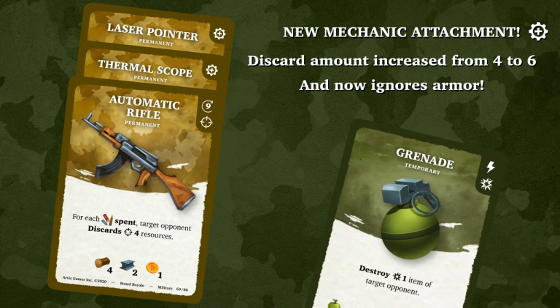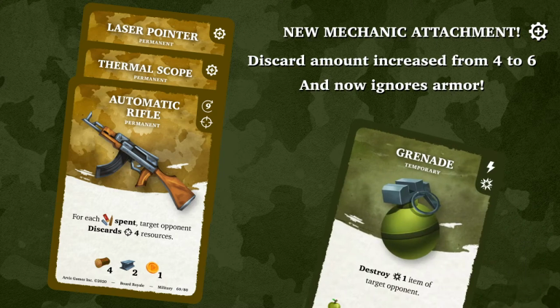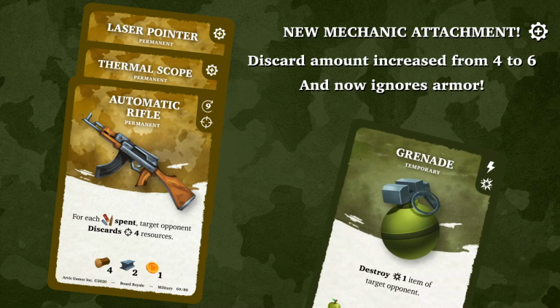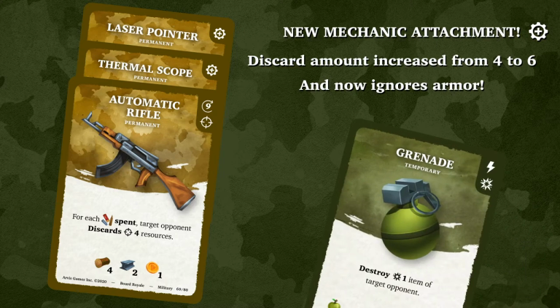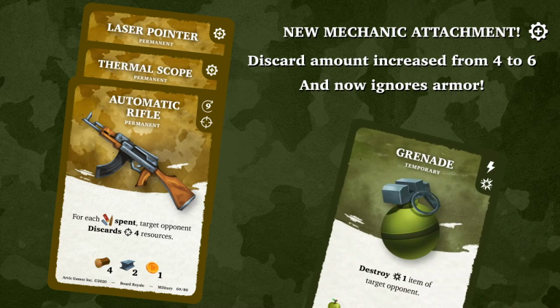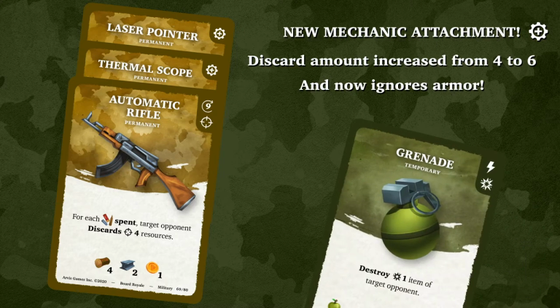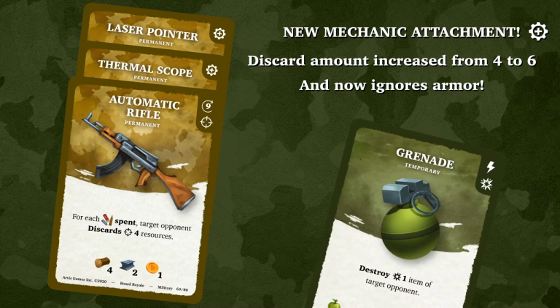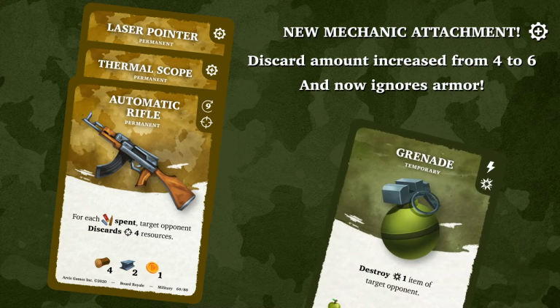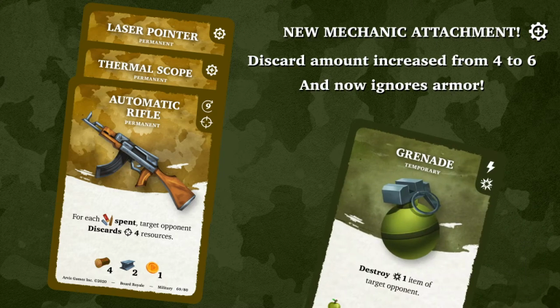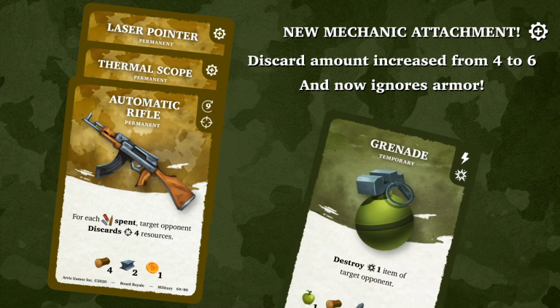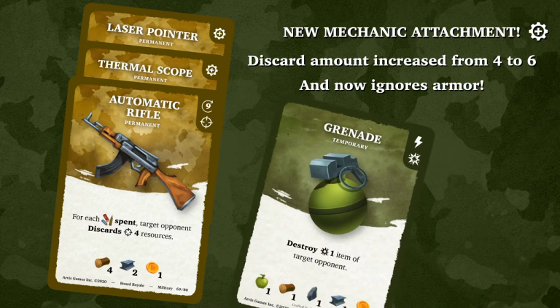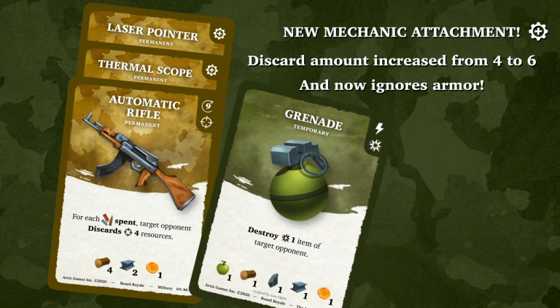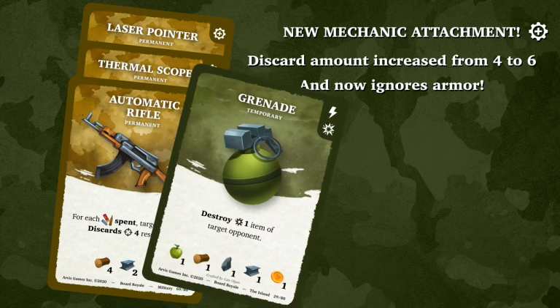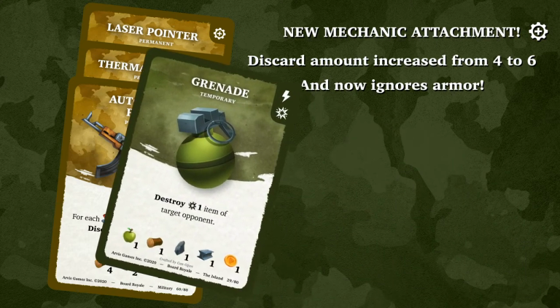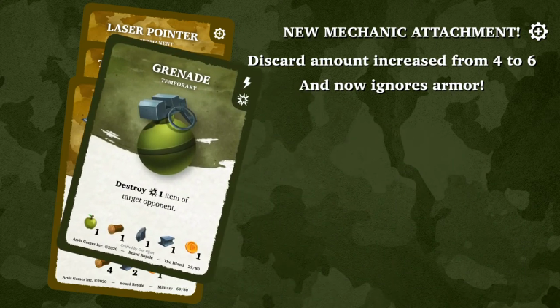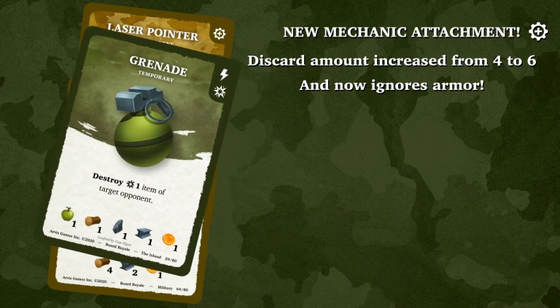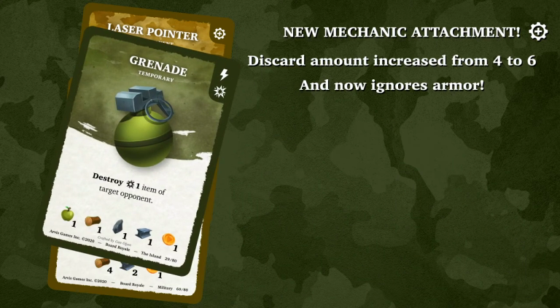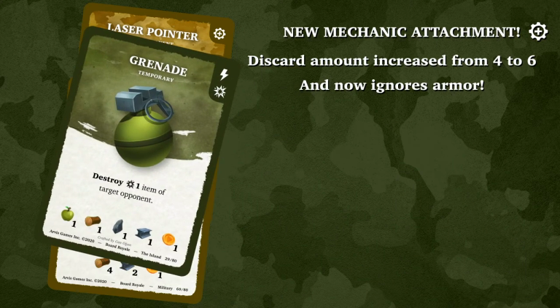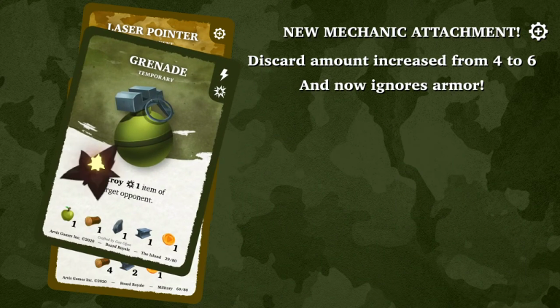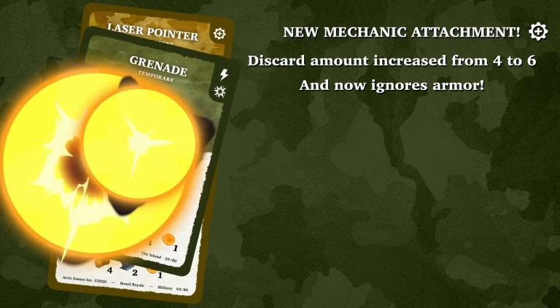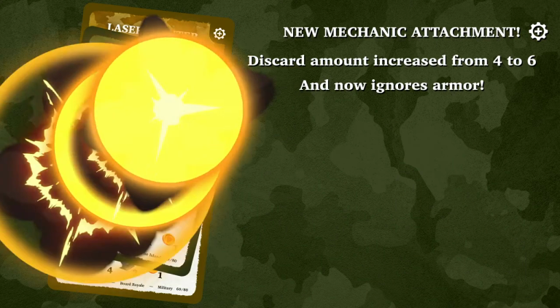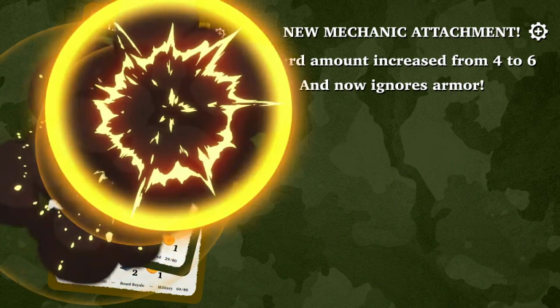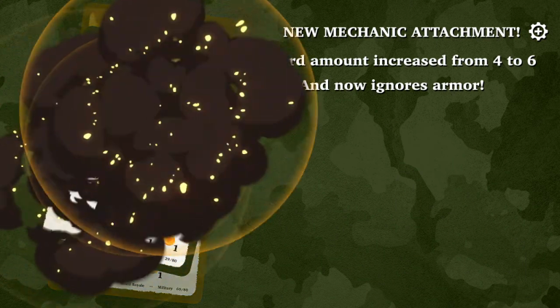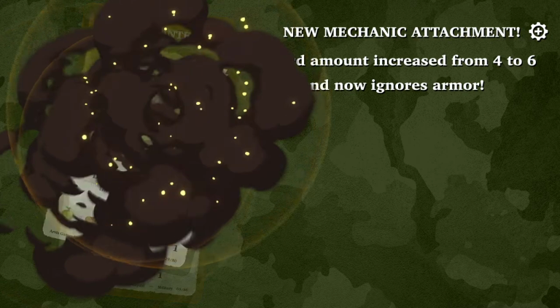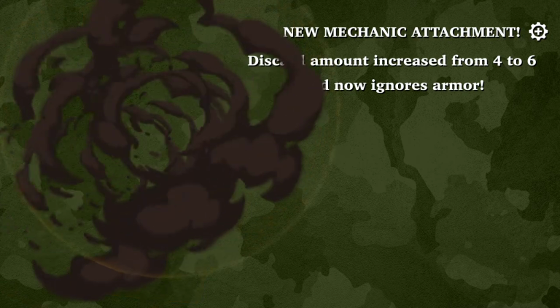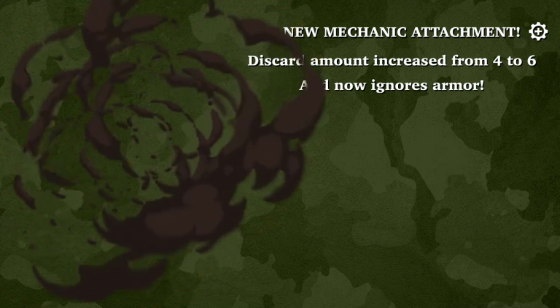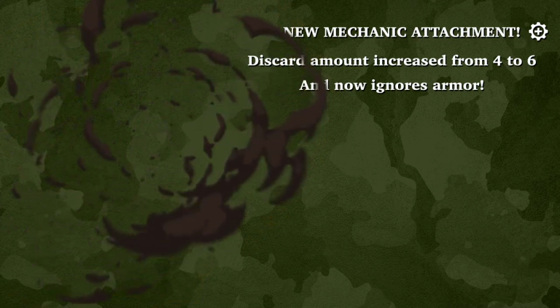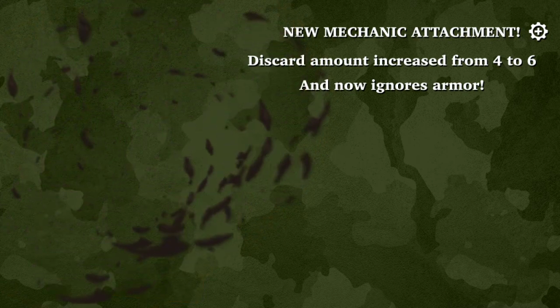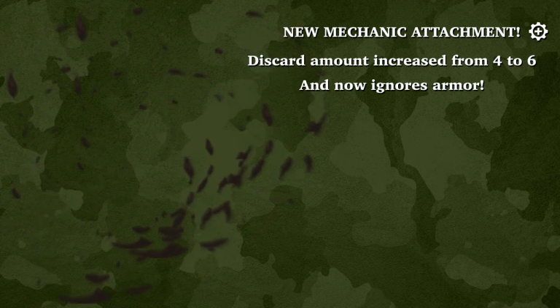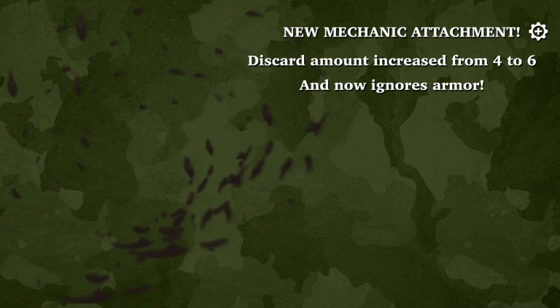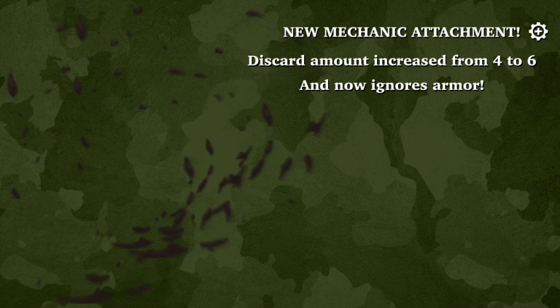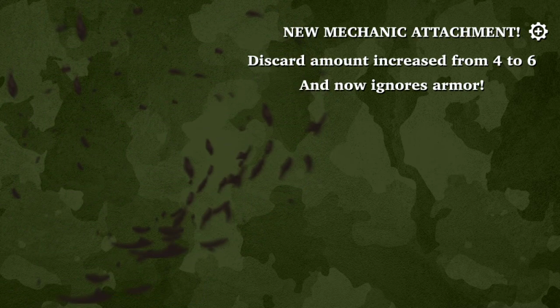If an attachment is used, it also counts as an item use. If the item is destroyed, the attachment is also destroyed.